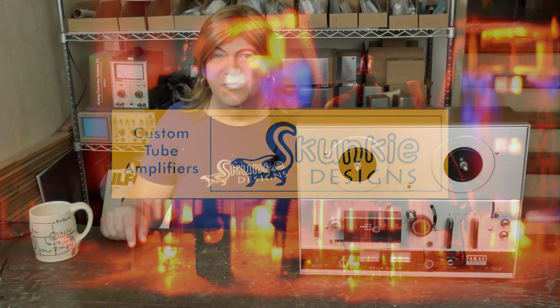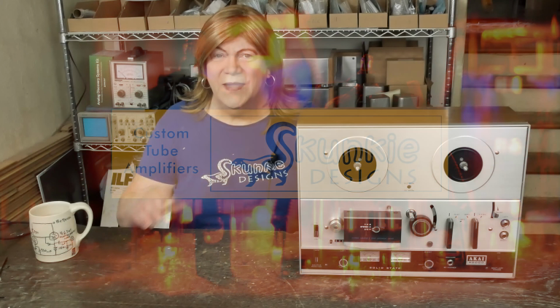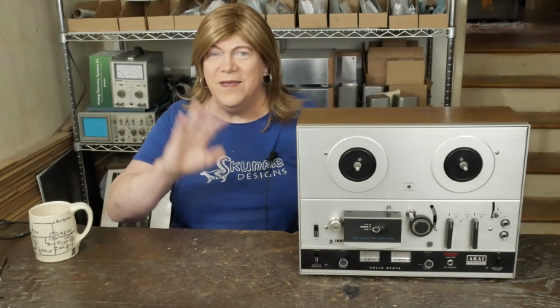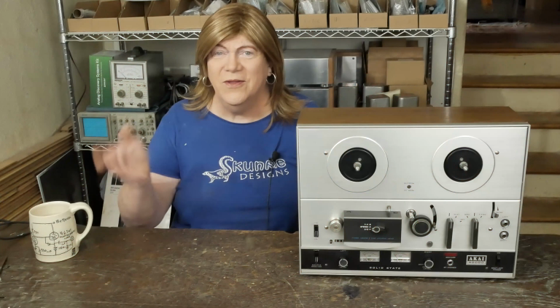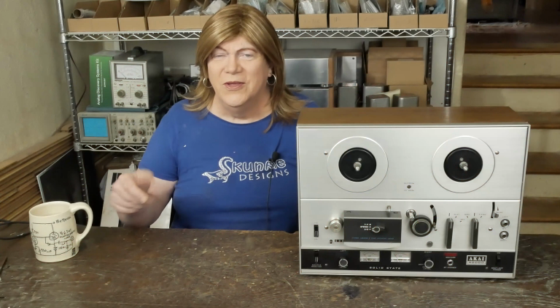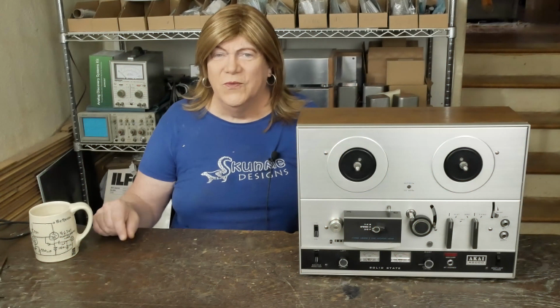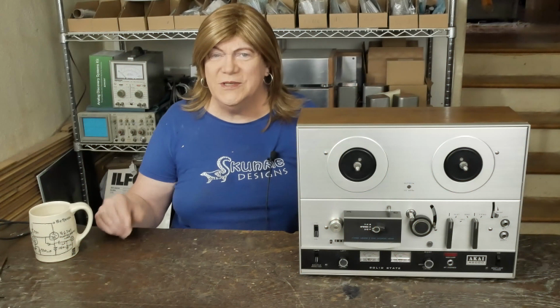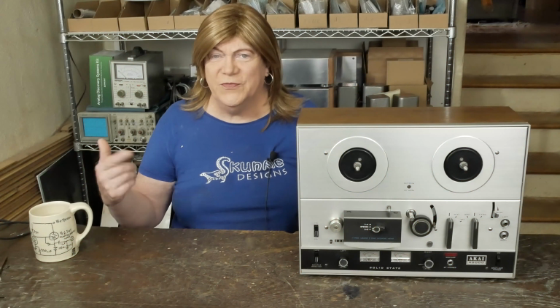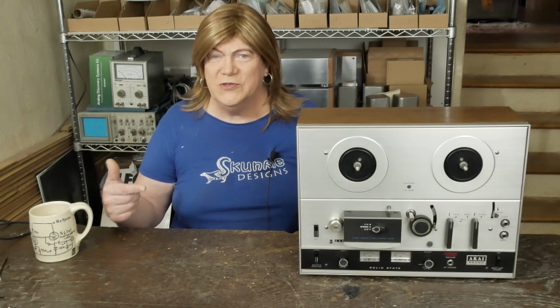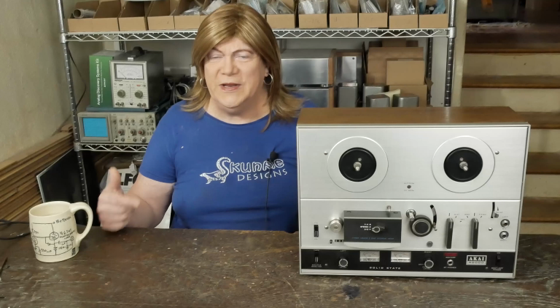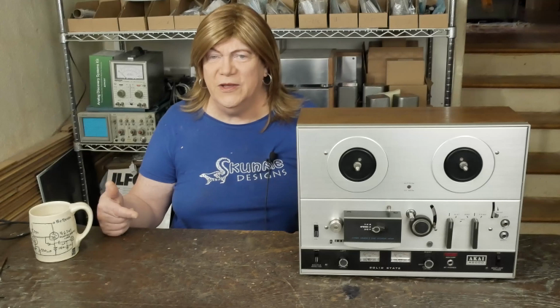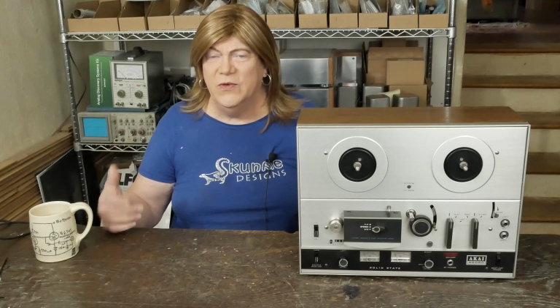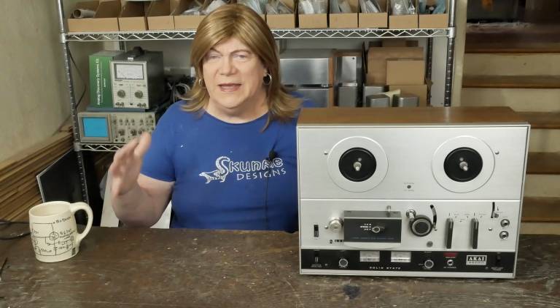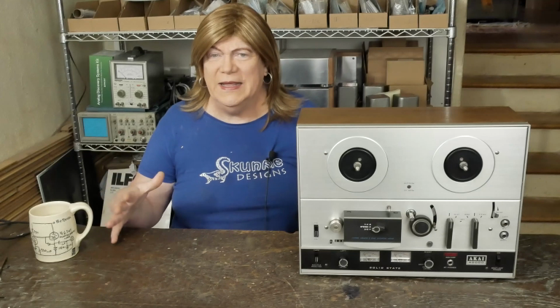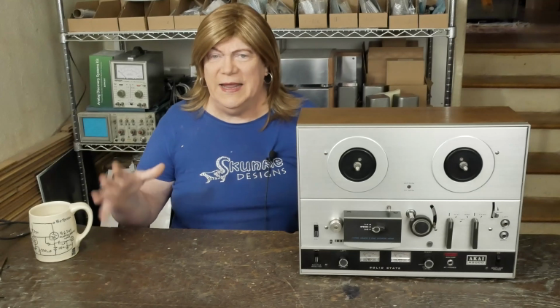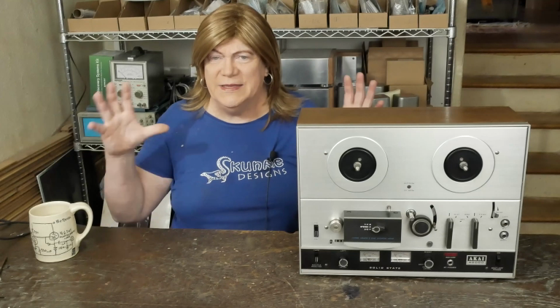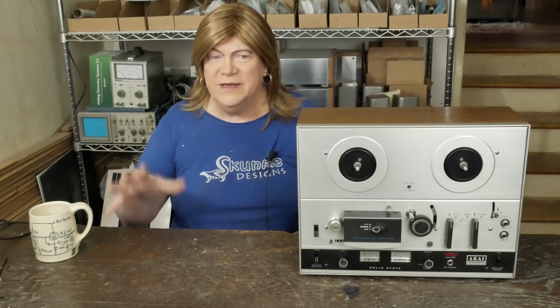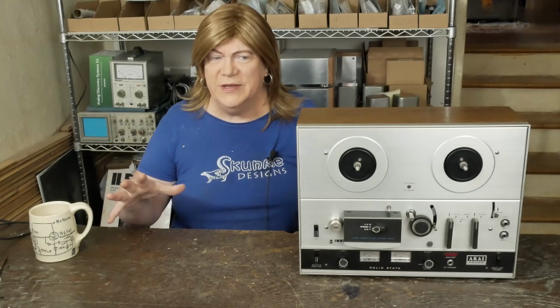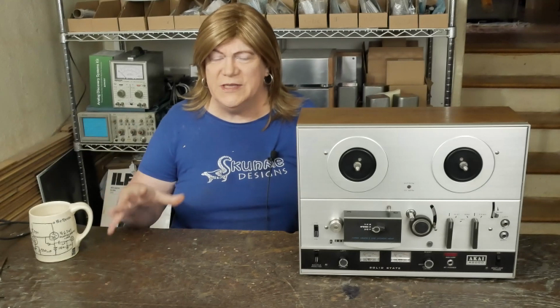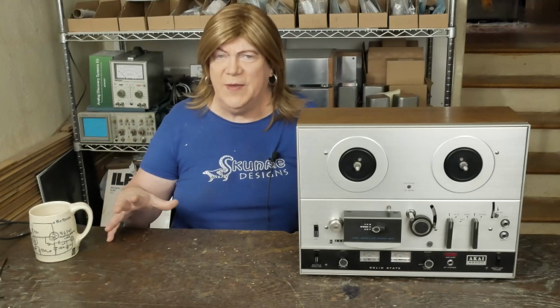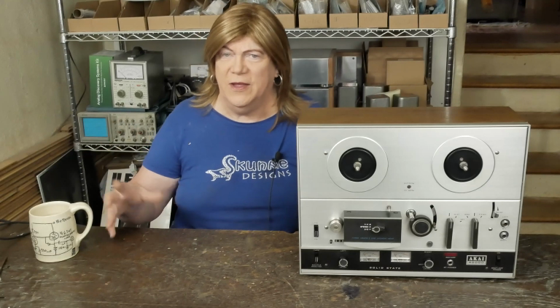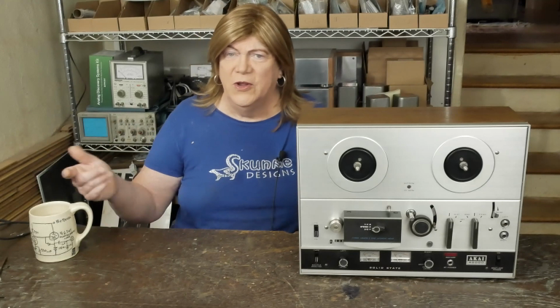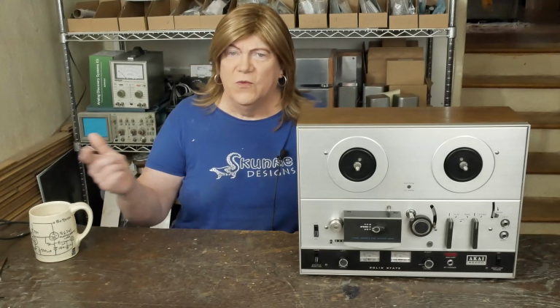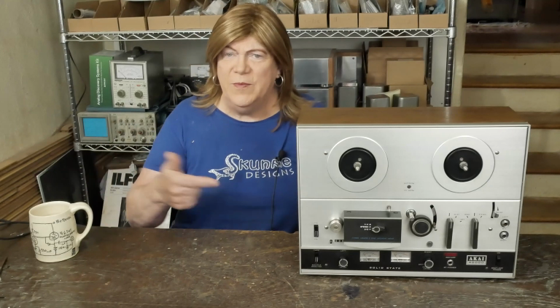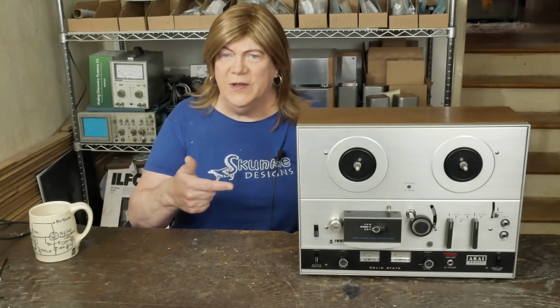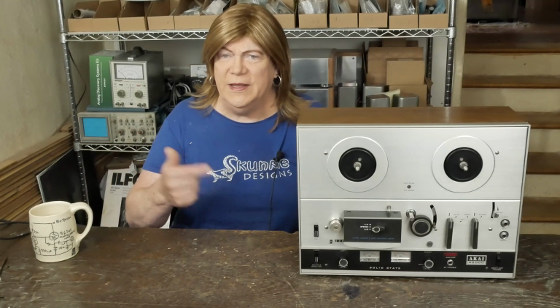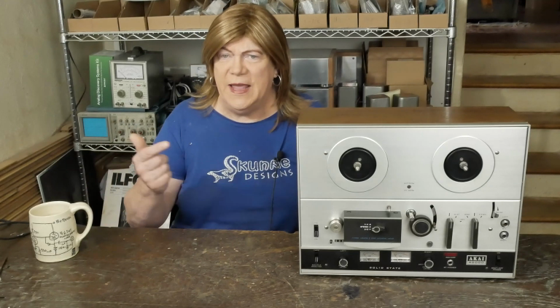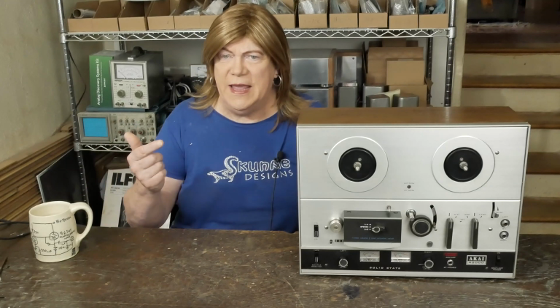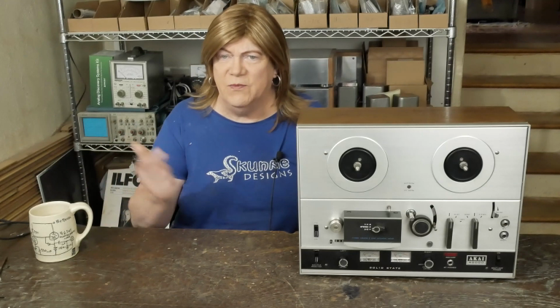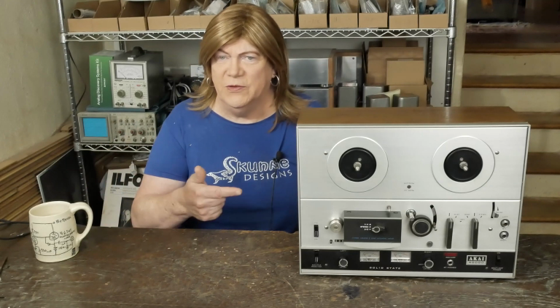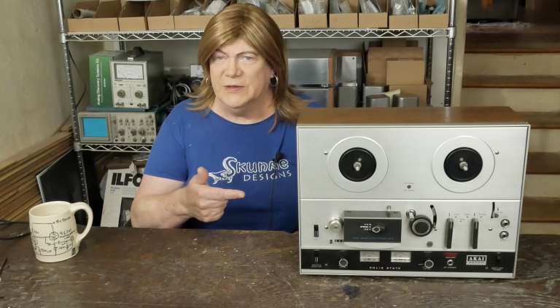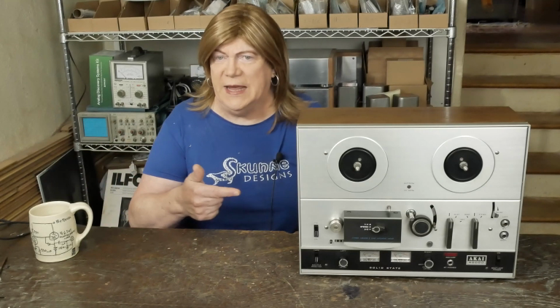Hey y'all! This is the first video in a series about rebuilding a reel-to-reel deck.